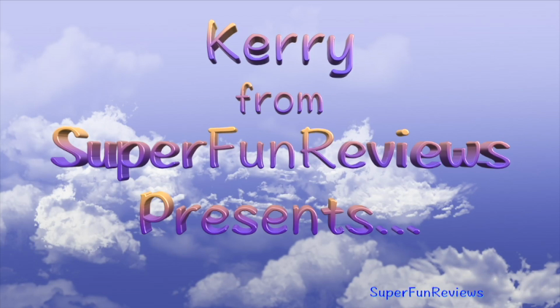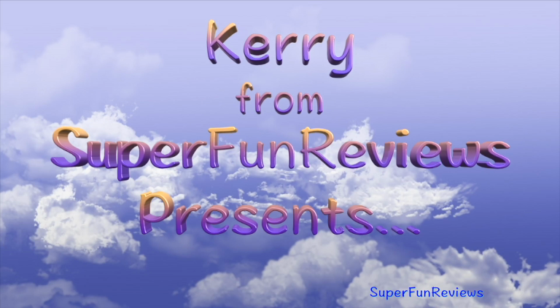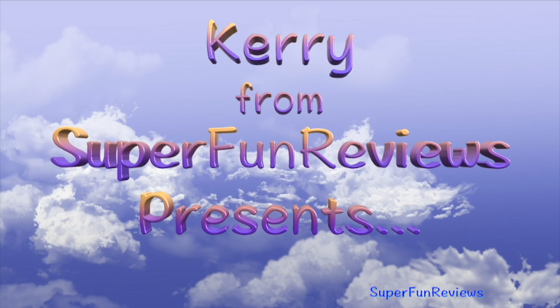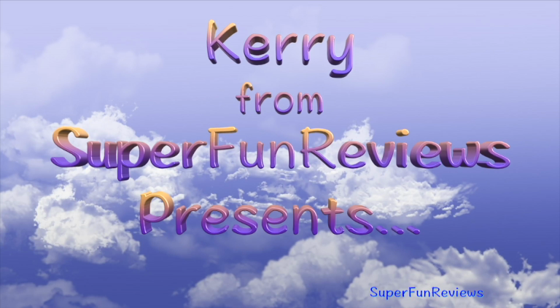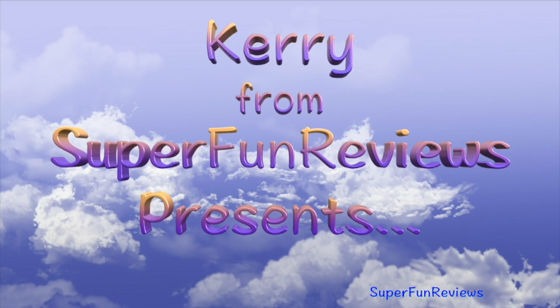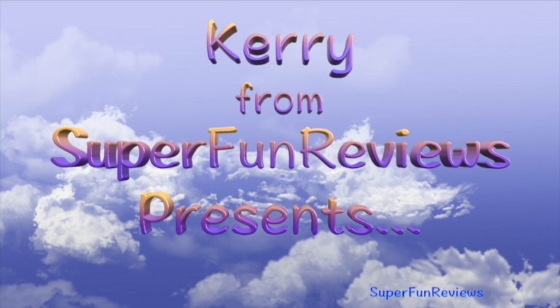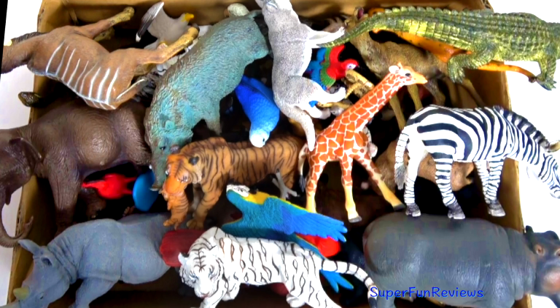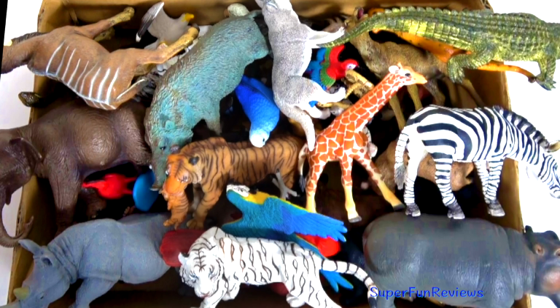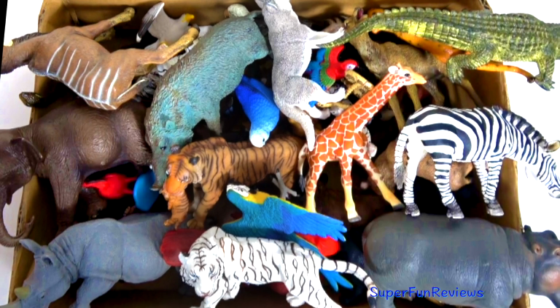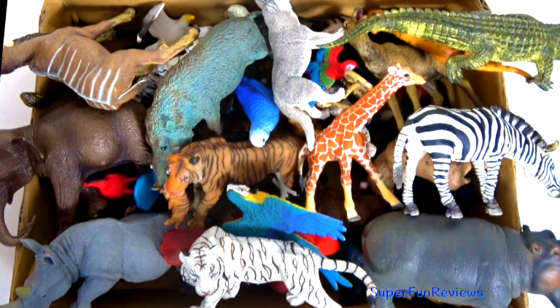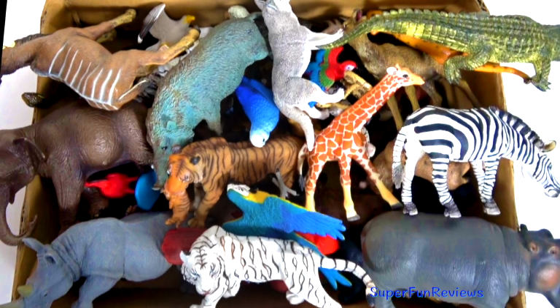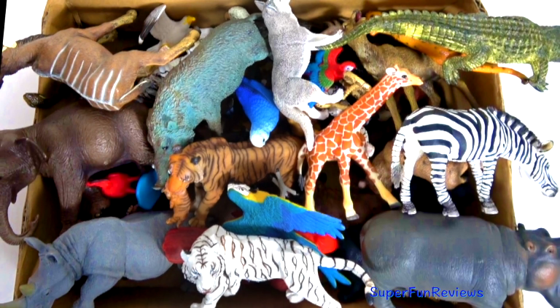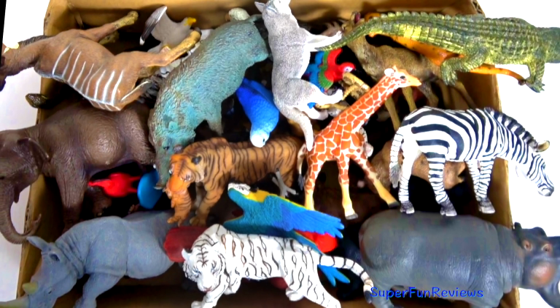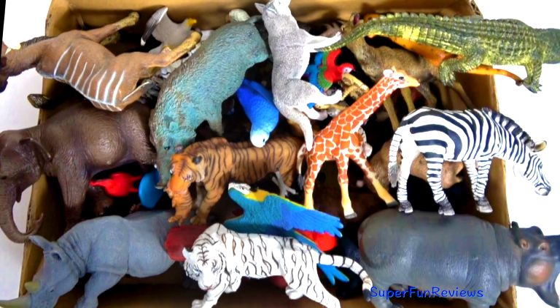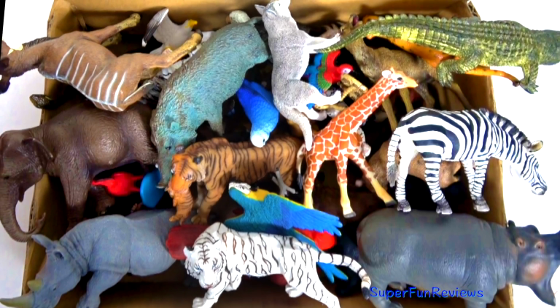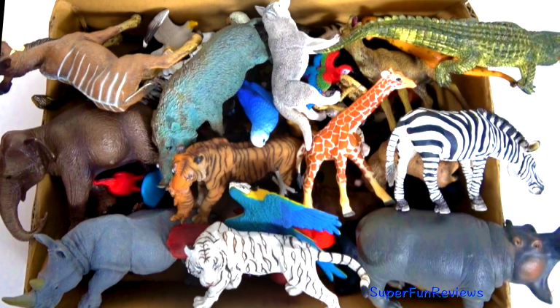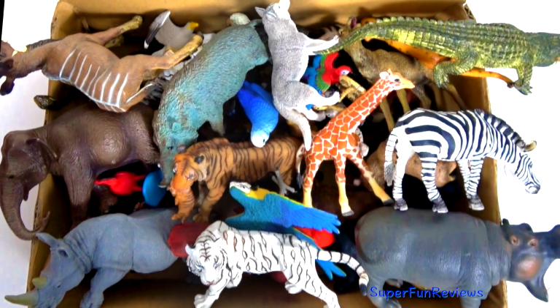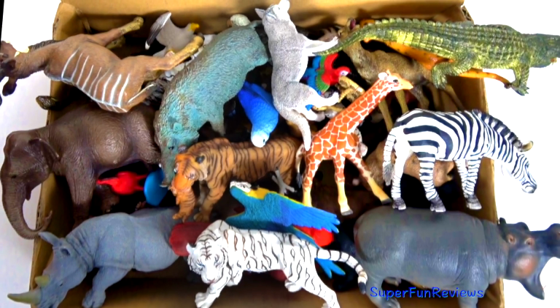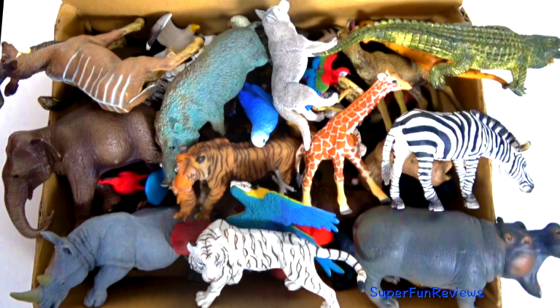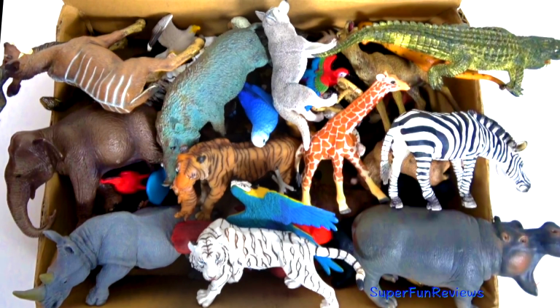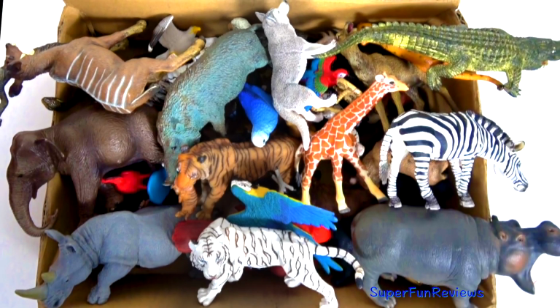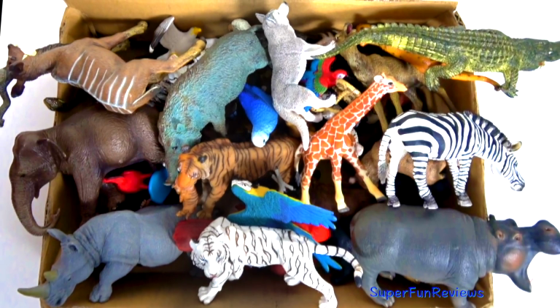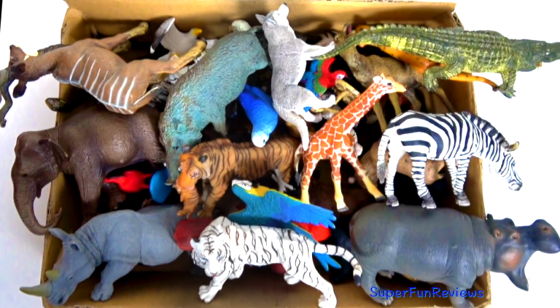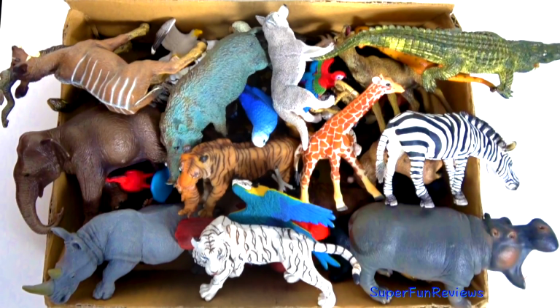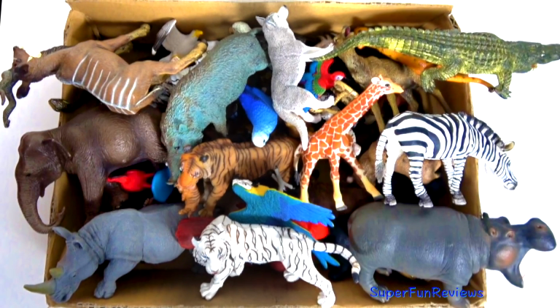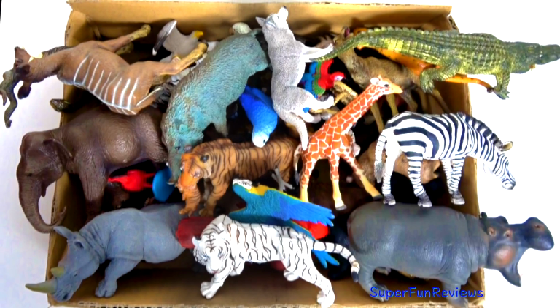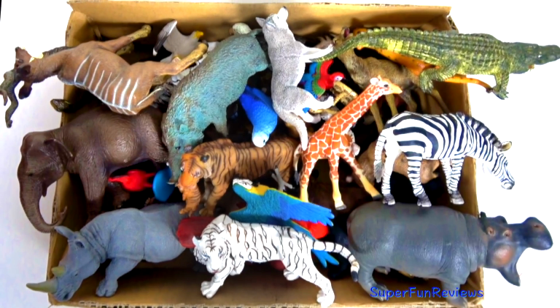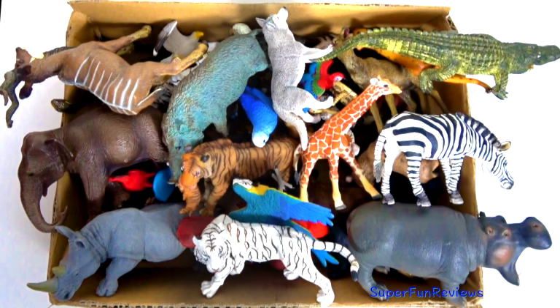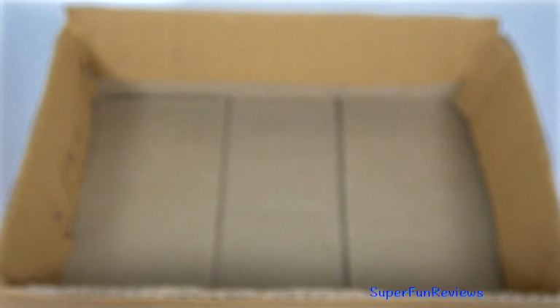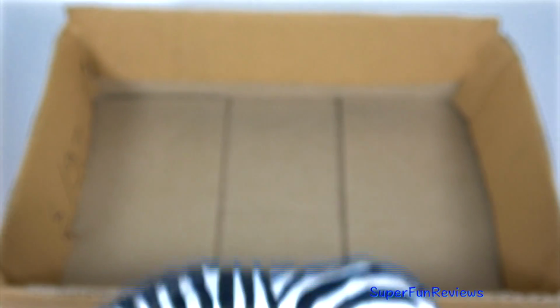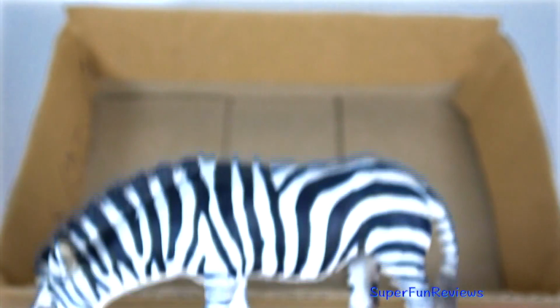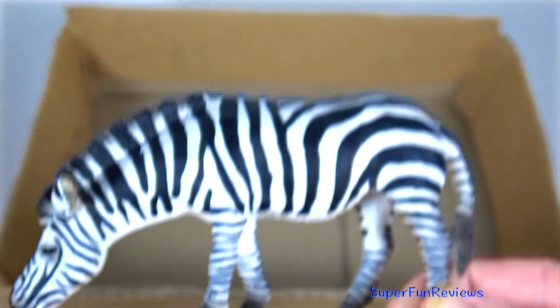Hi, it's Kerri. Lots of animals and their sounds today.